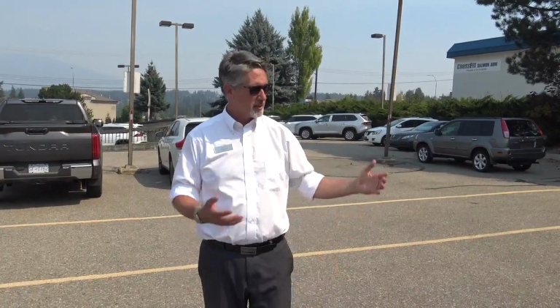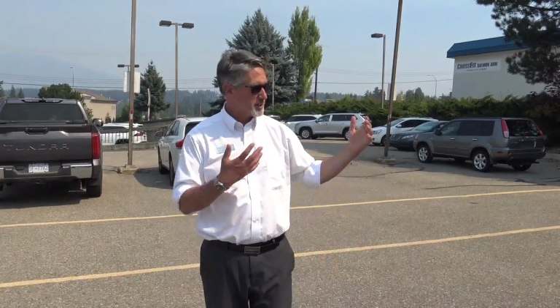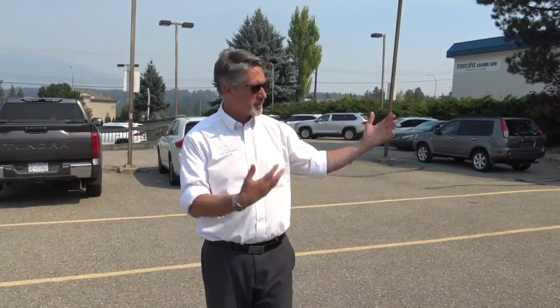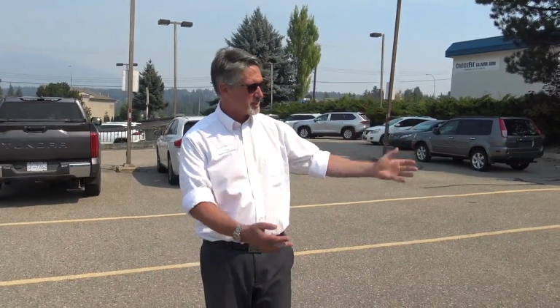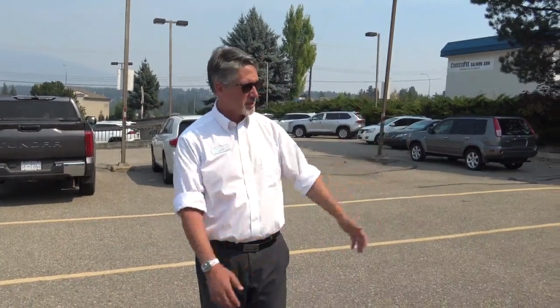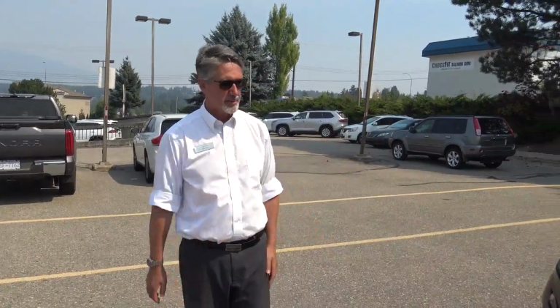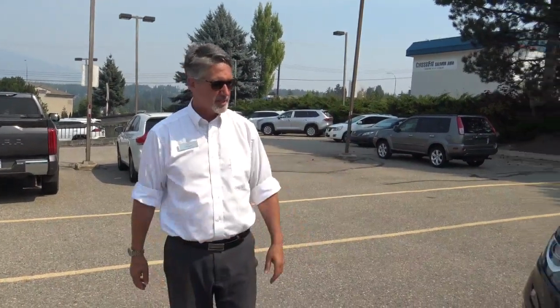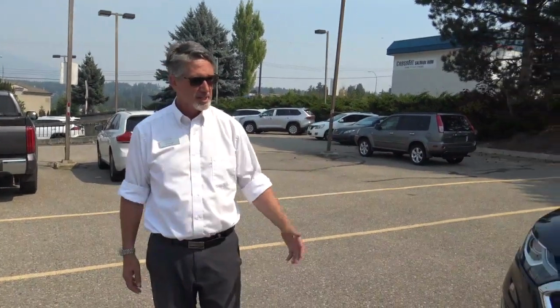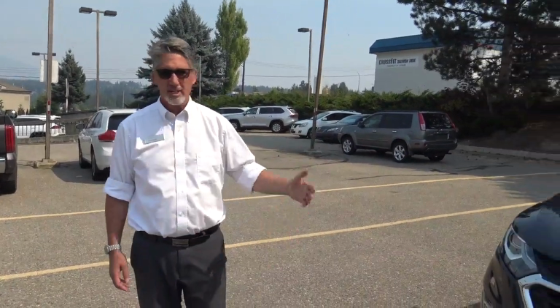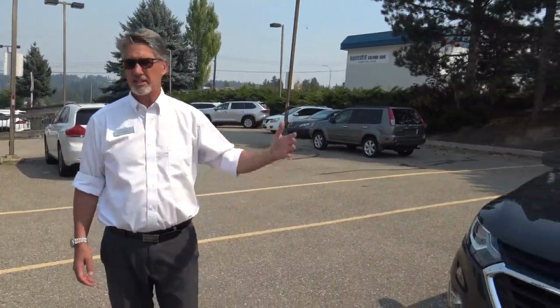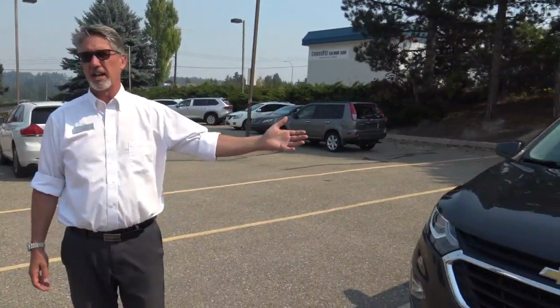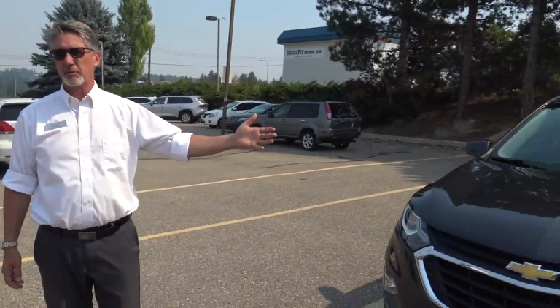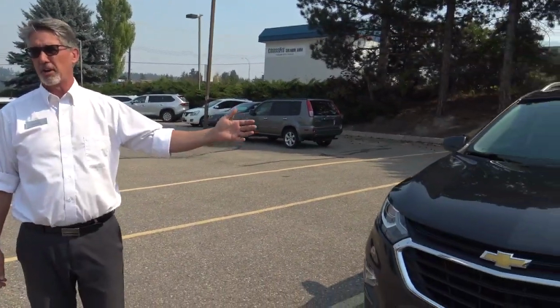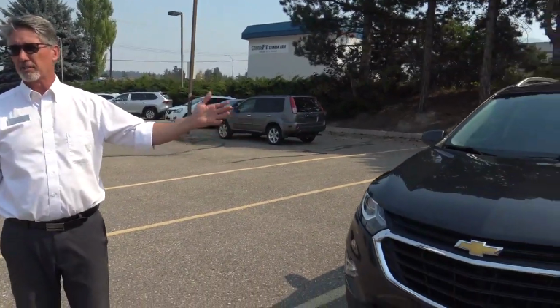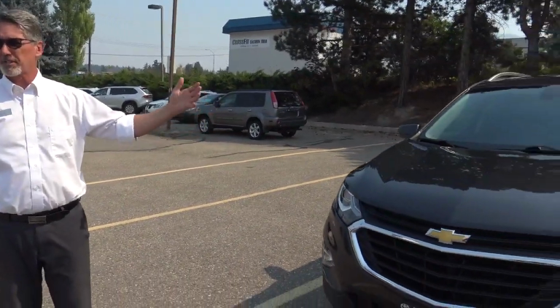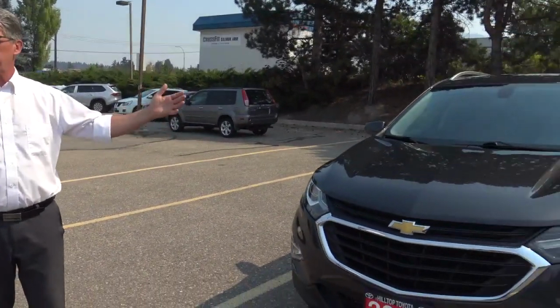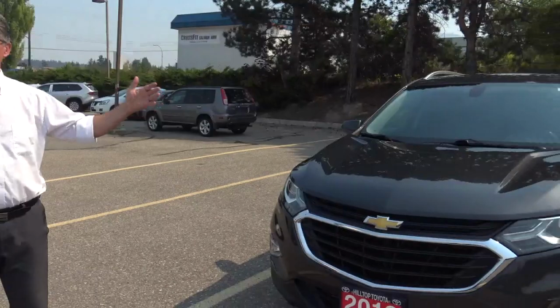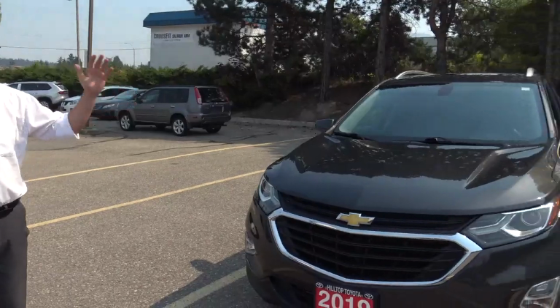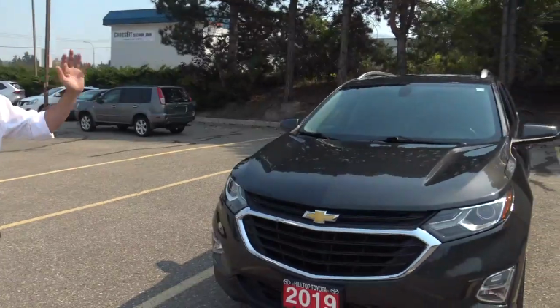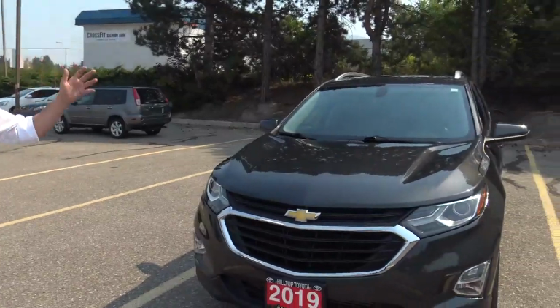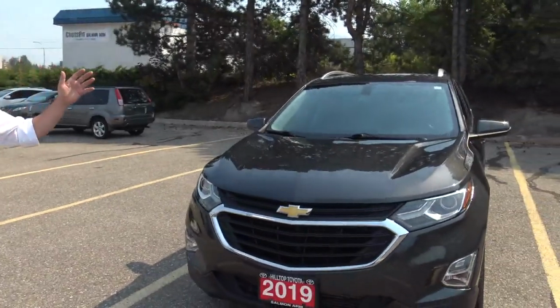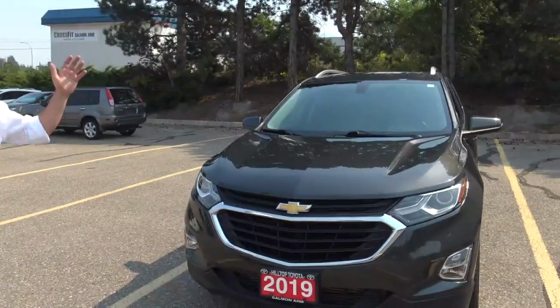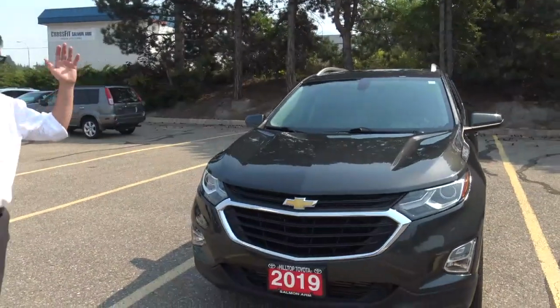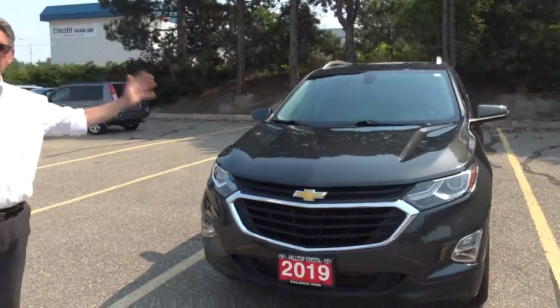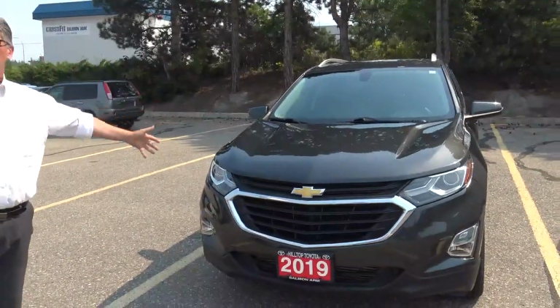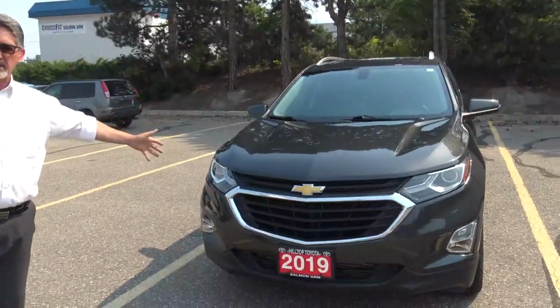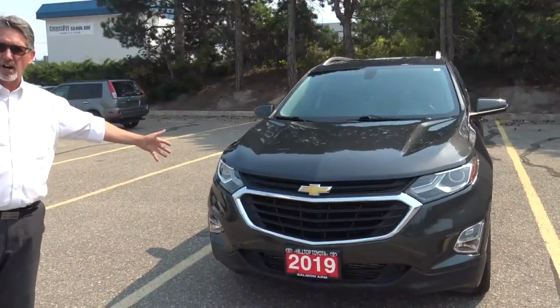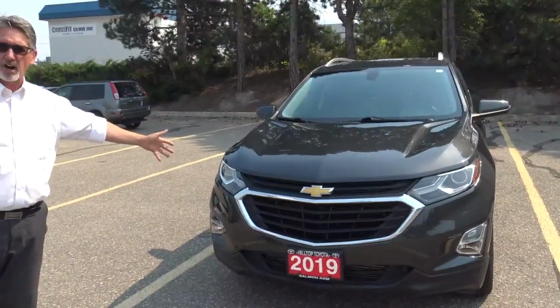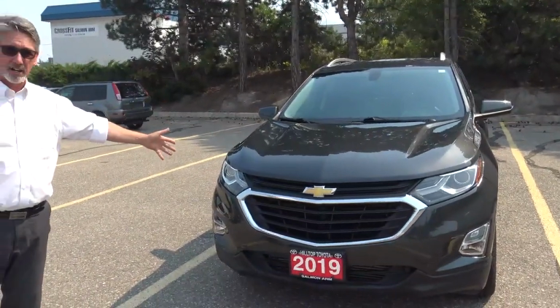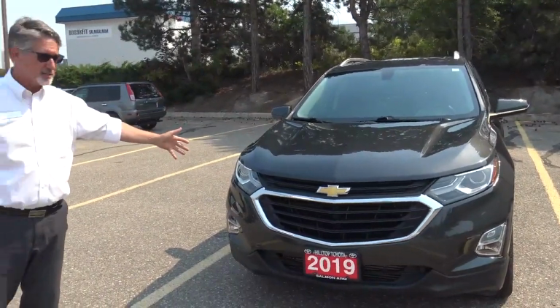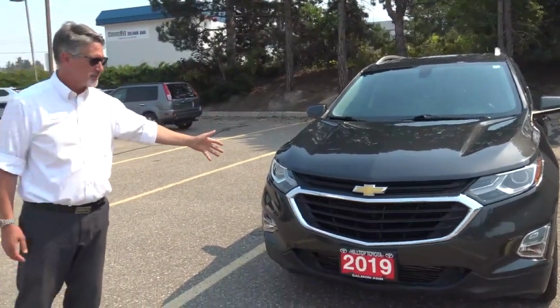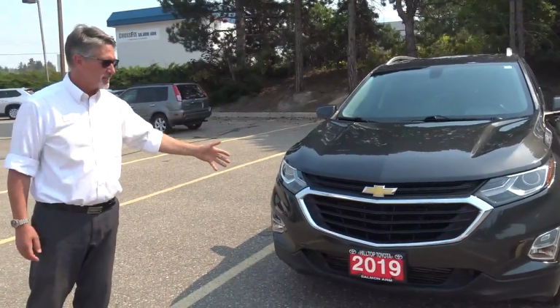I know this isn't a Toyota, but it's an Equinox. What does that mean? Couldn't tell you, but it's a great car. That's what it means.